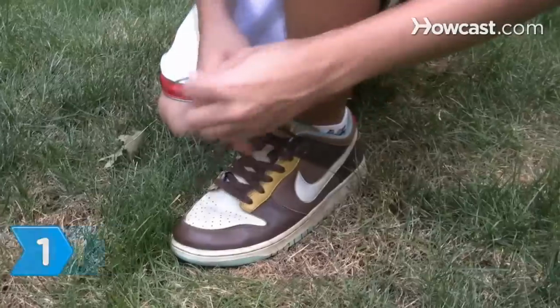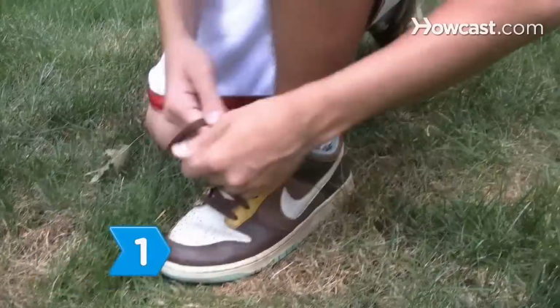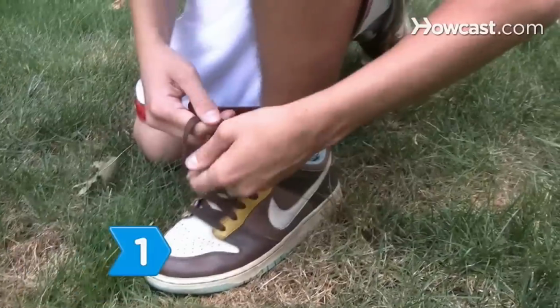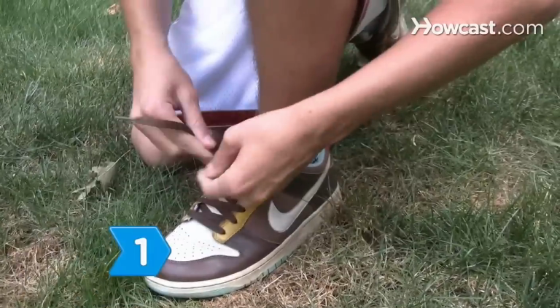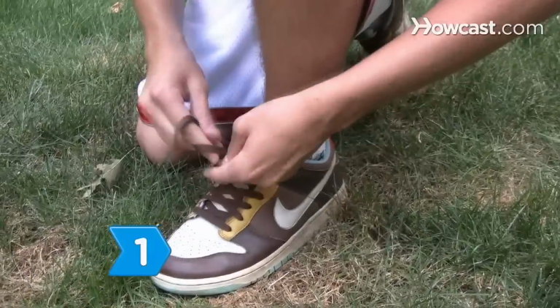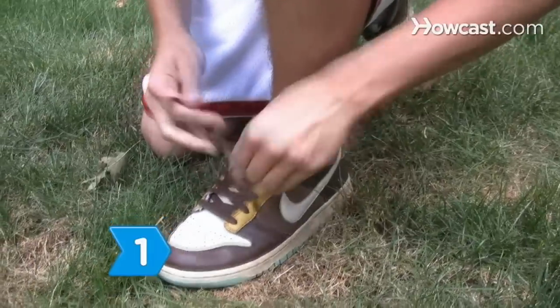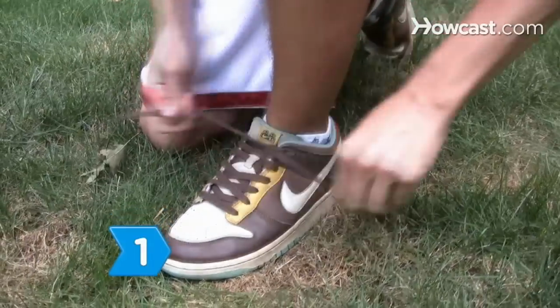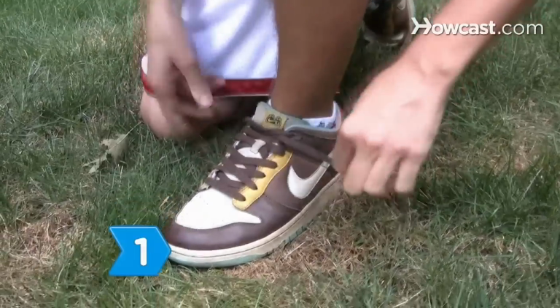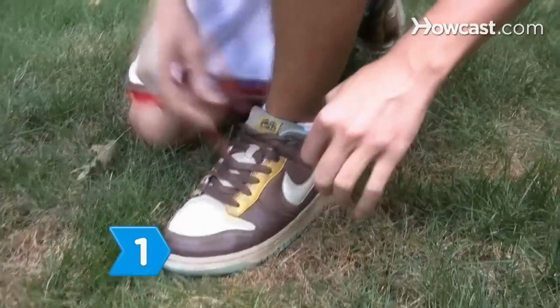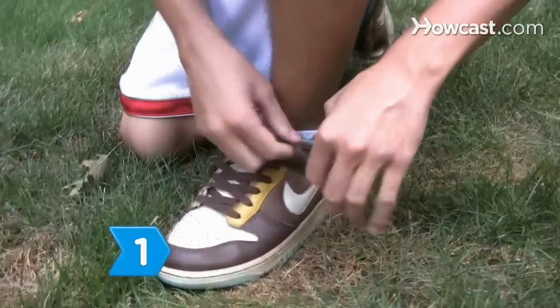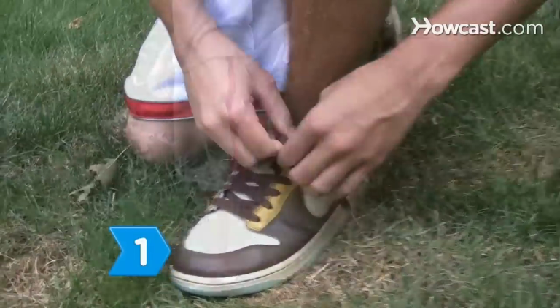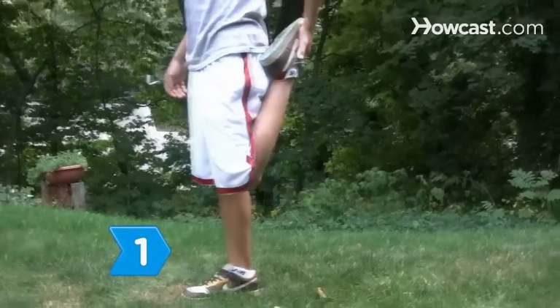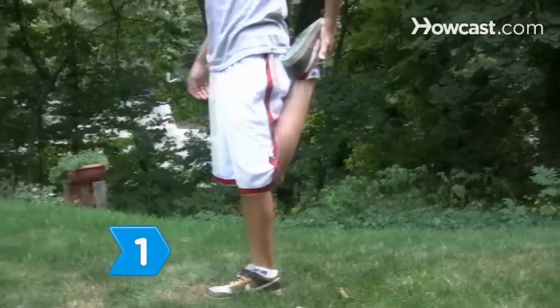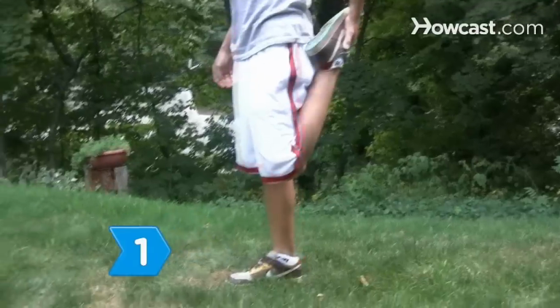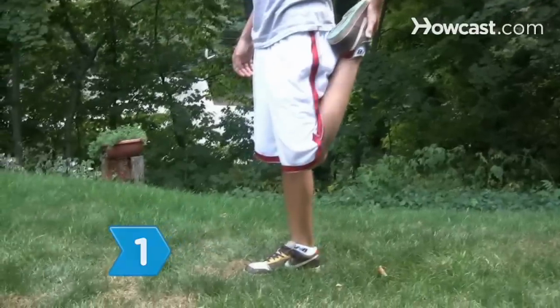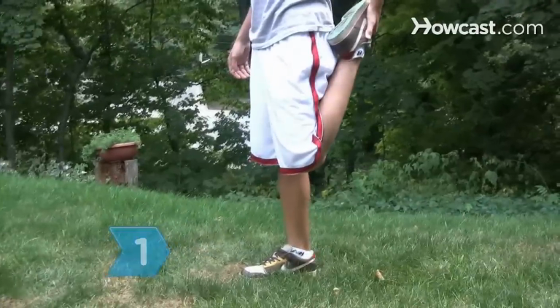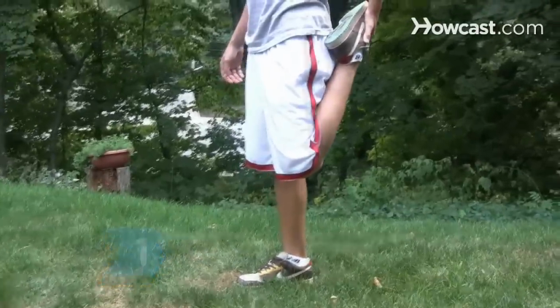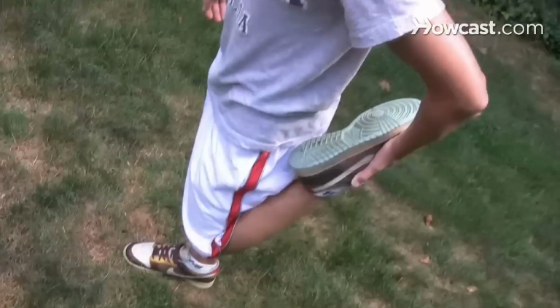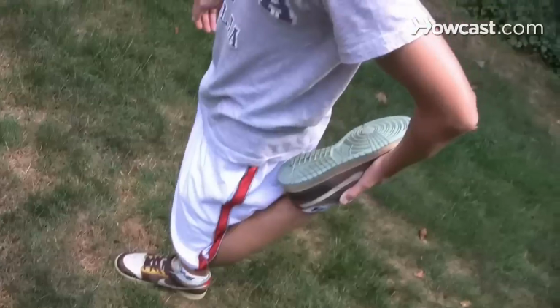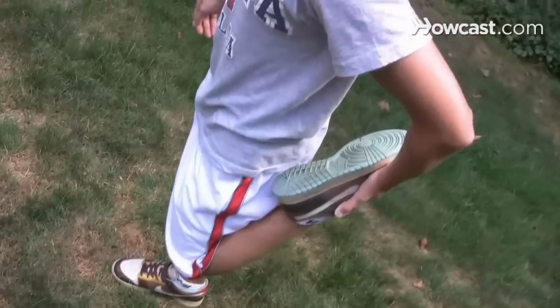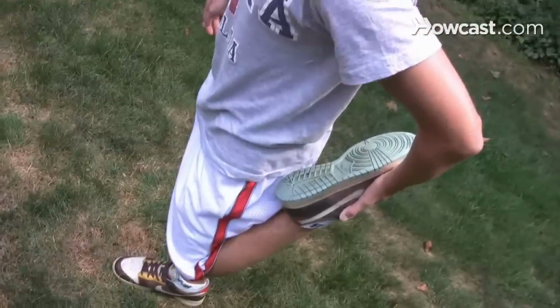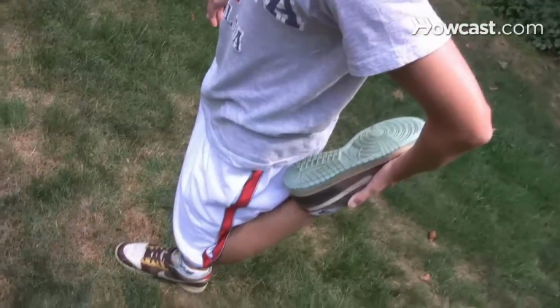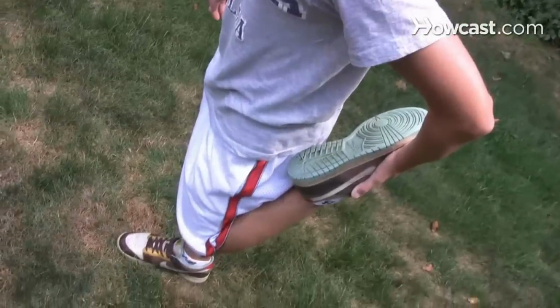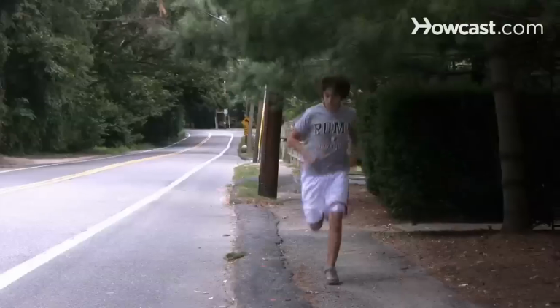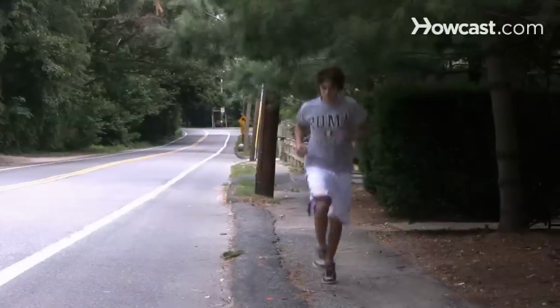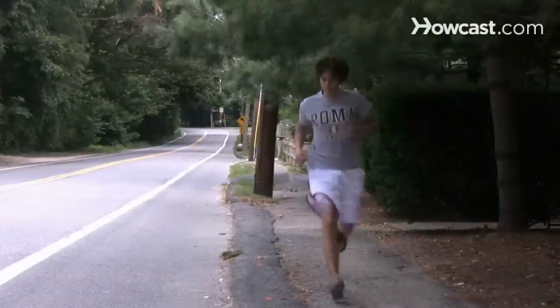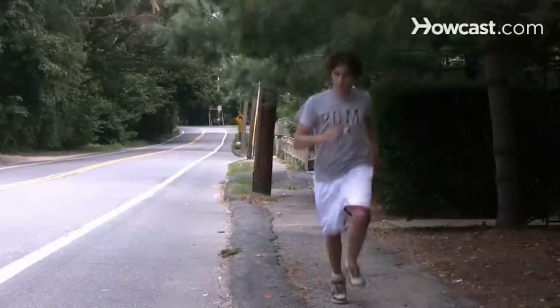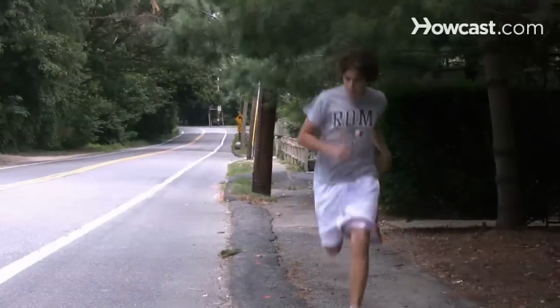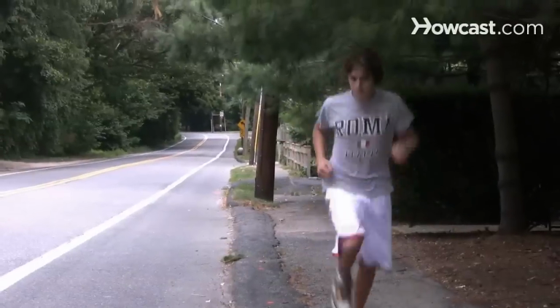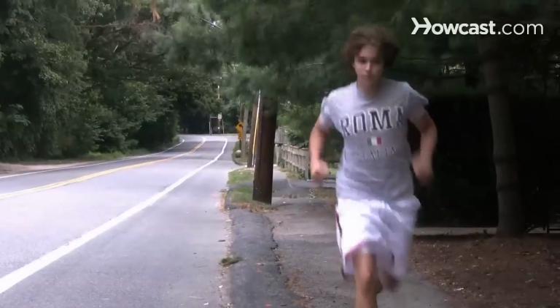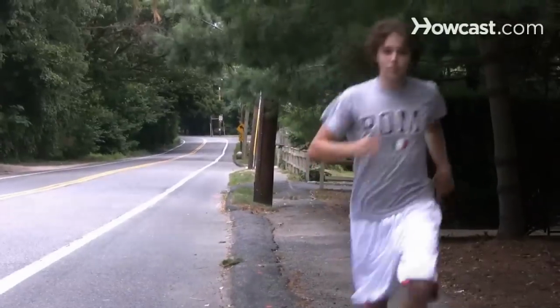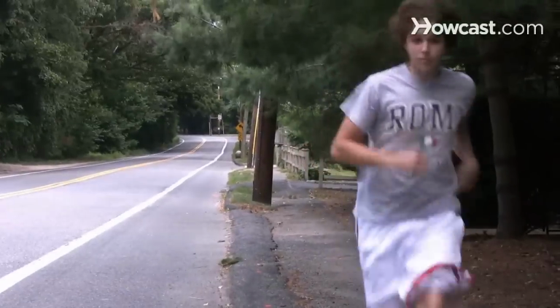Step 1. Begin your training routine and warm-up on race day by jogging about a half mile.